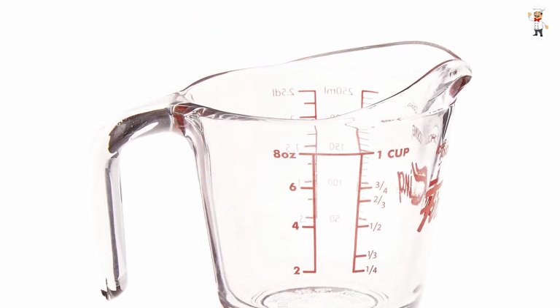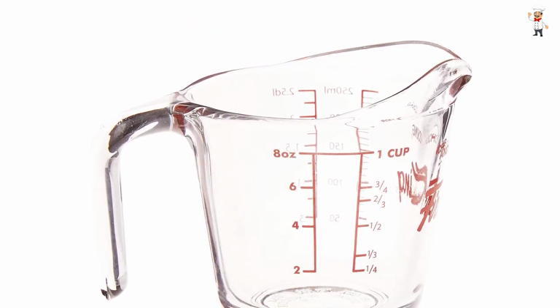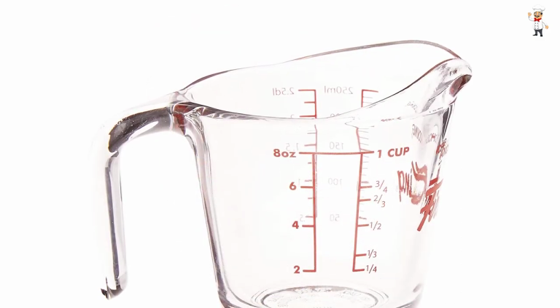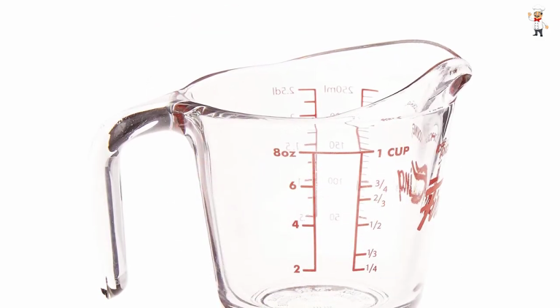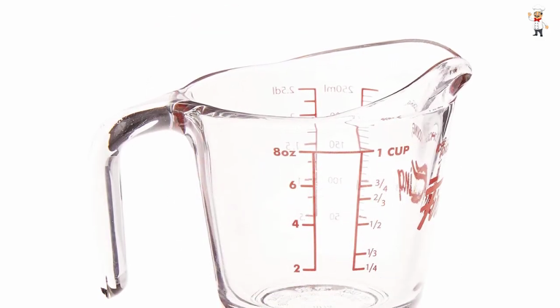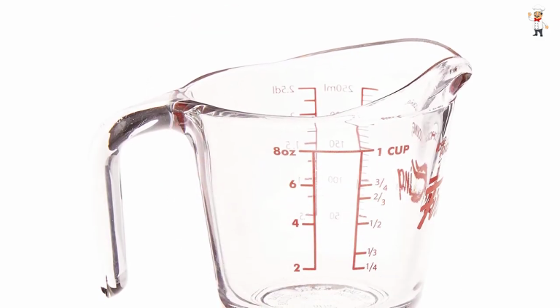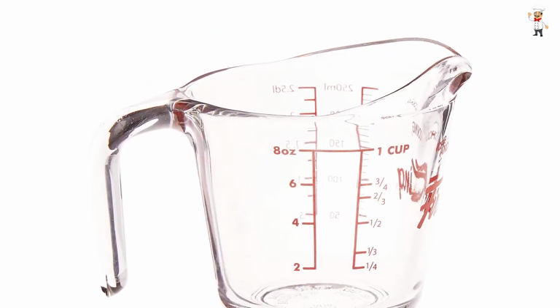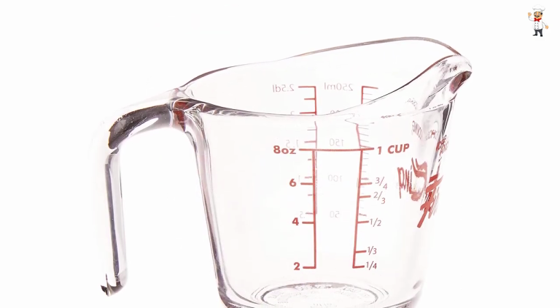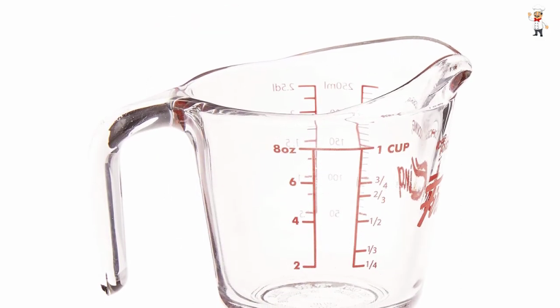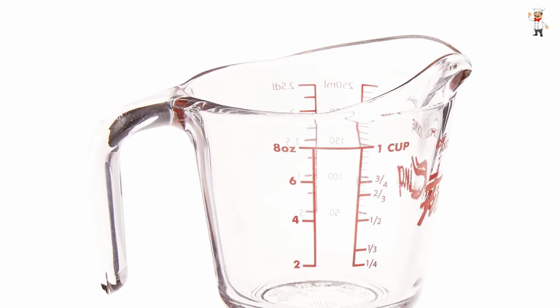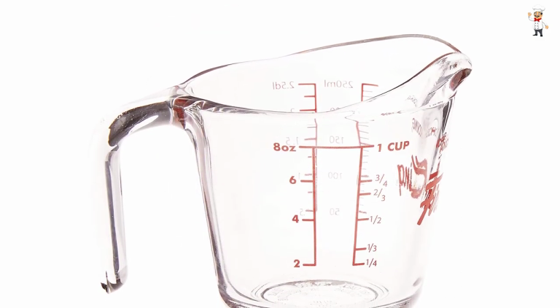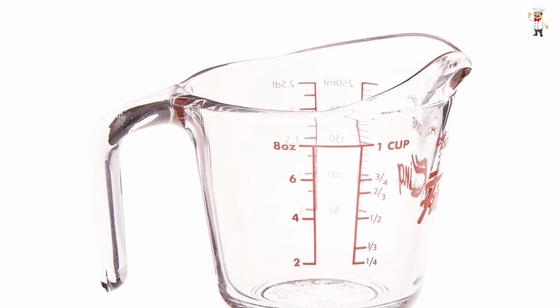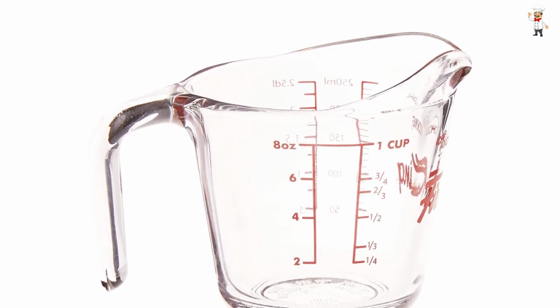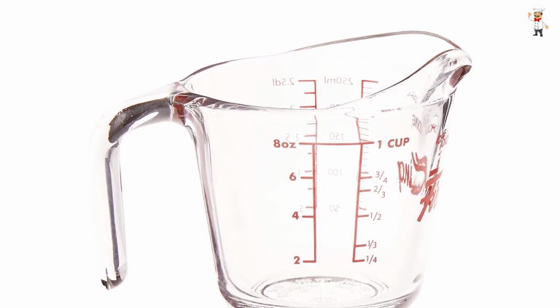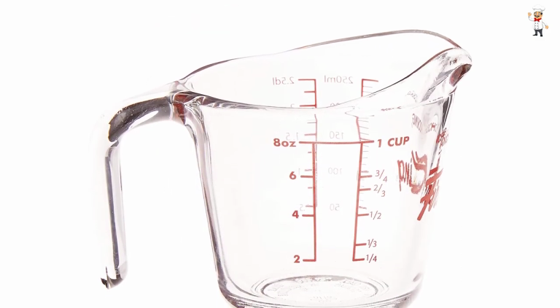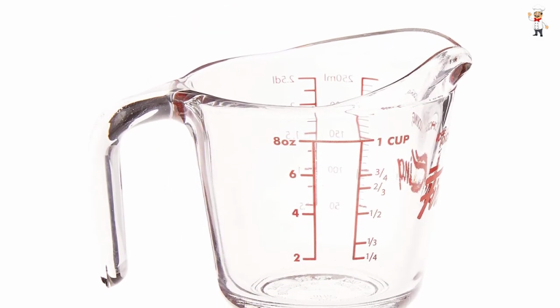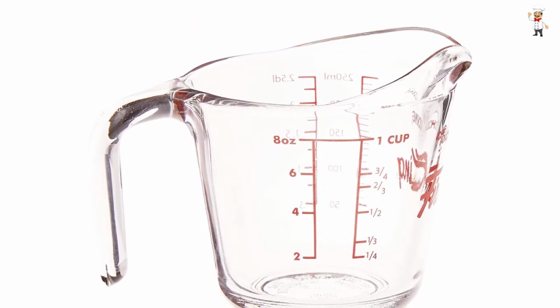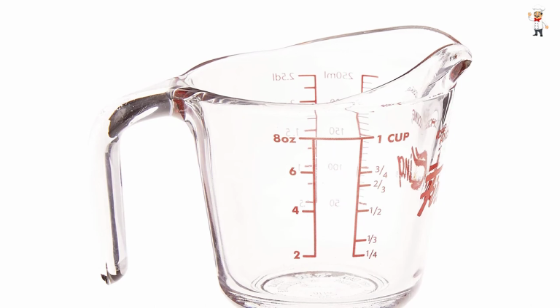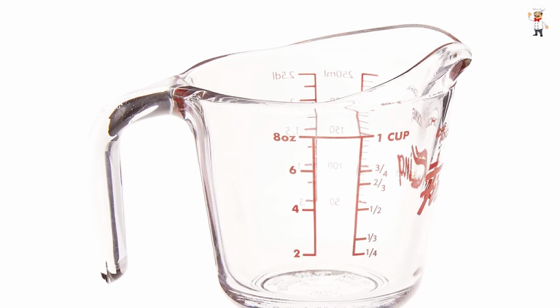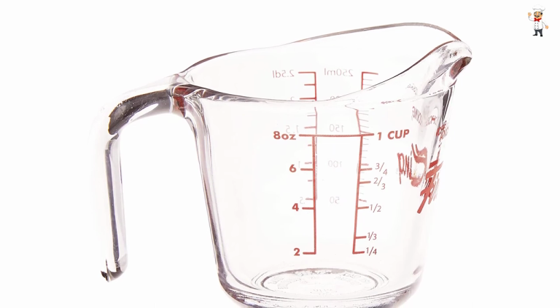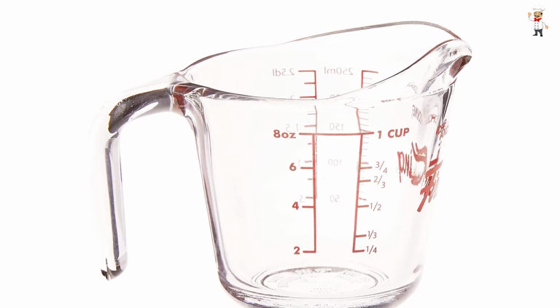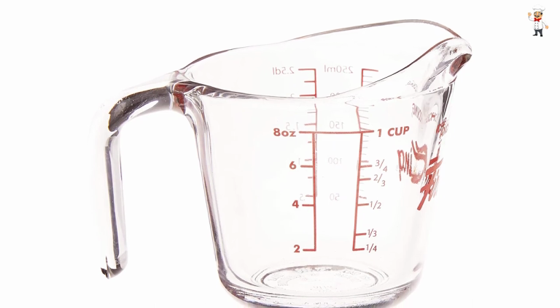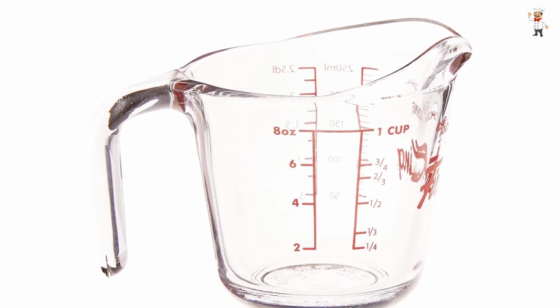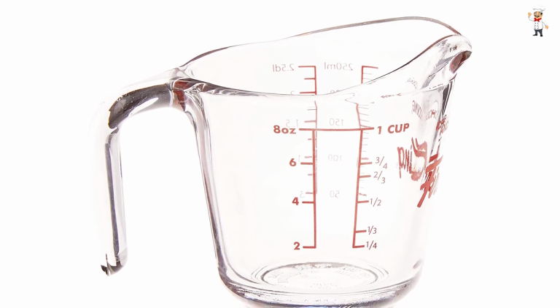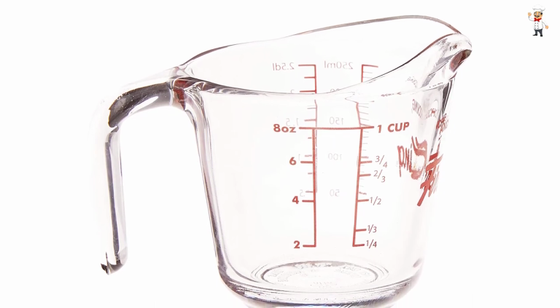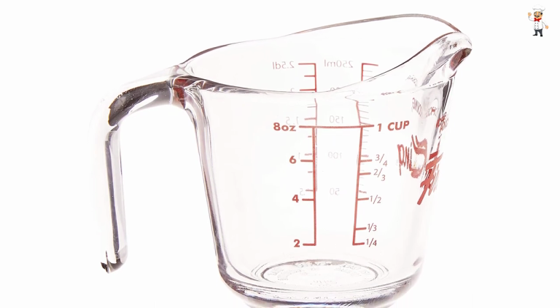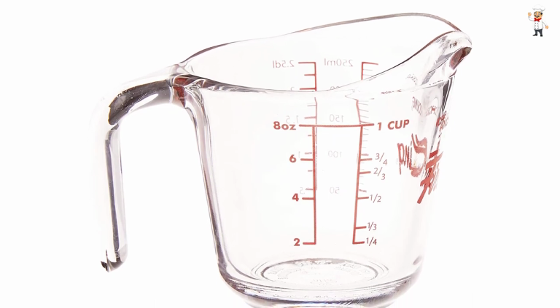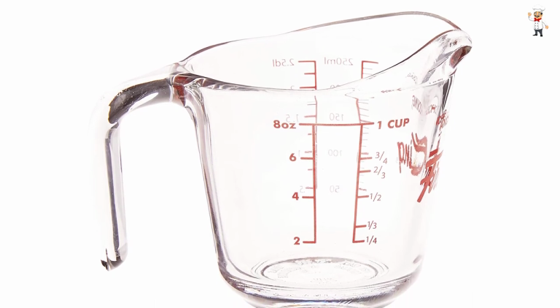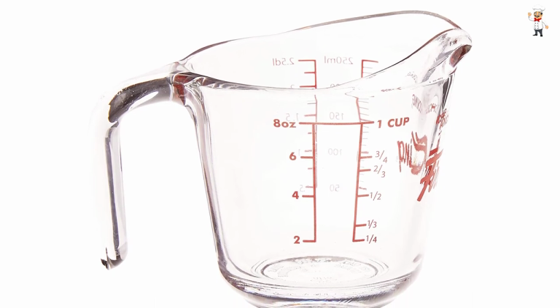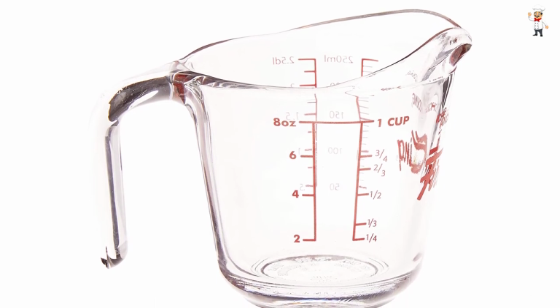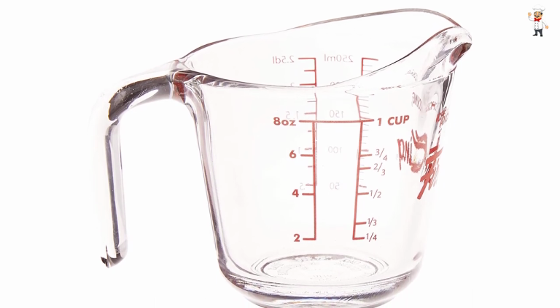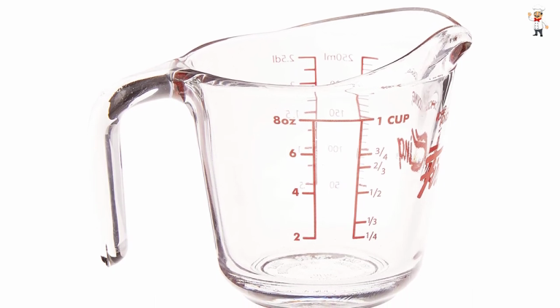Apart from the 4 cup capacity, this glass is available in other sizes, which are 1 cup and 2 cup capacities.